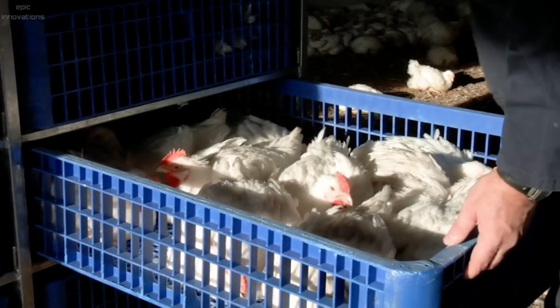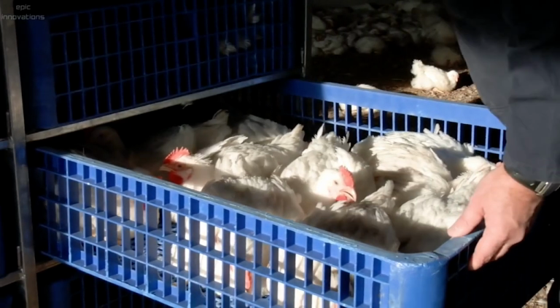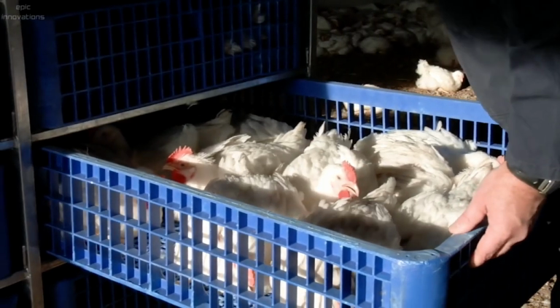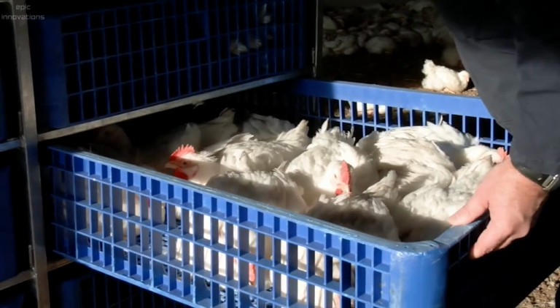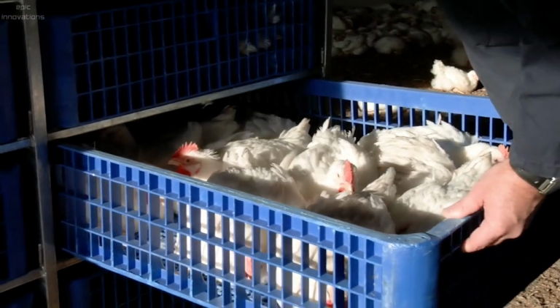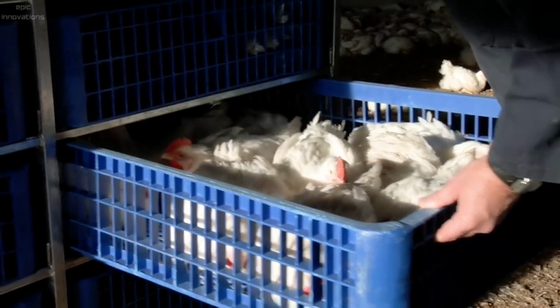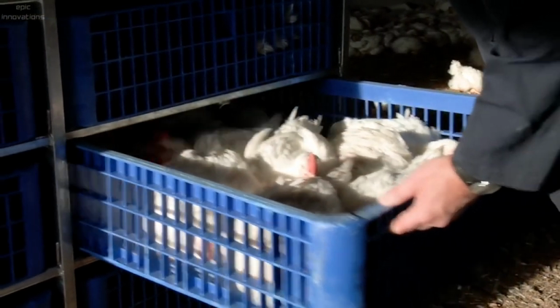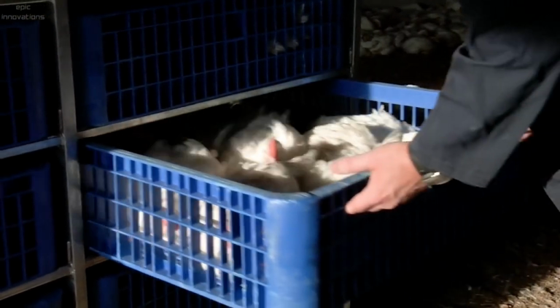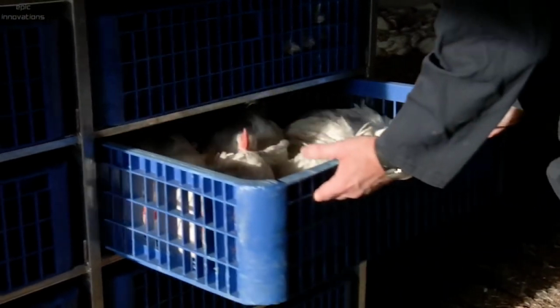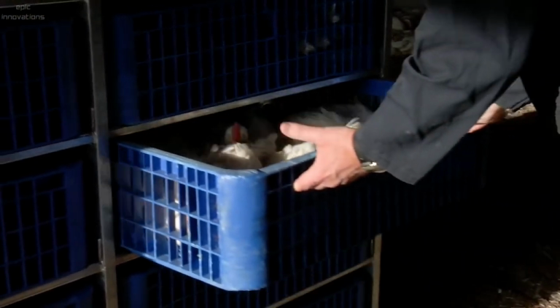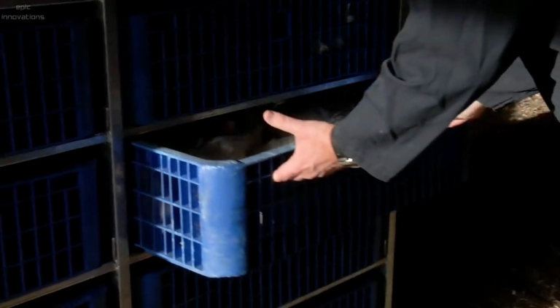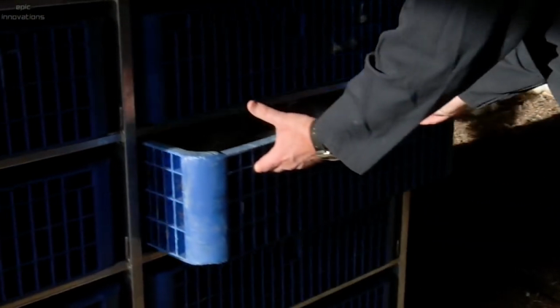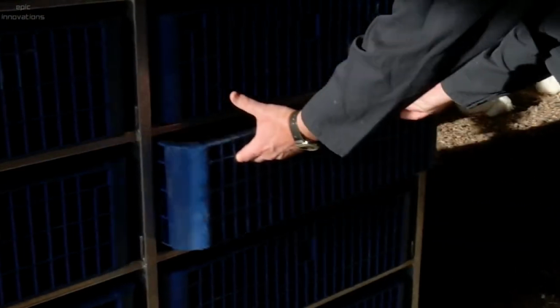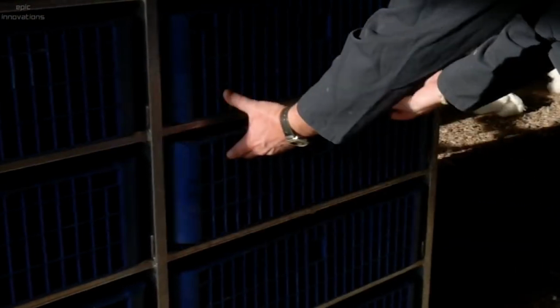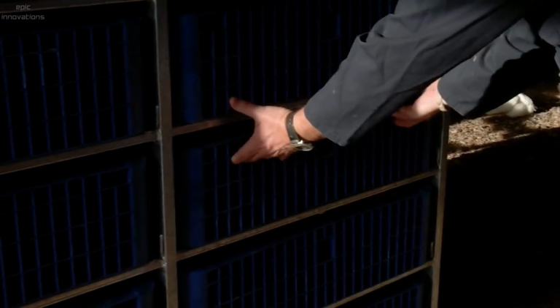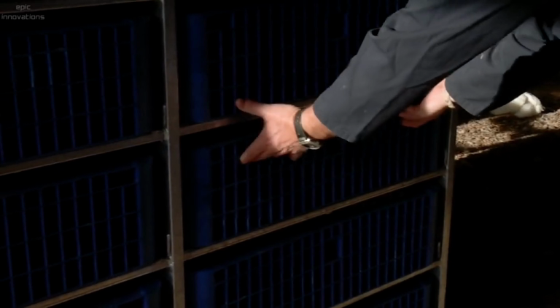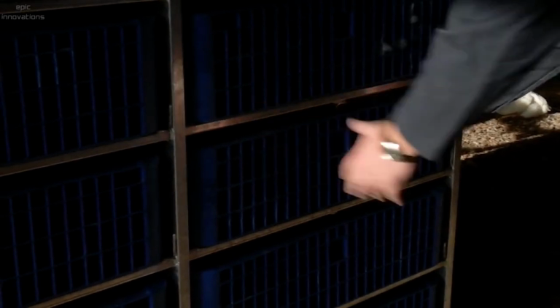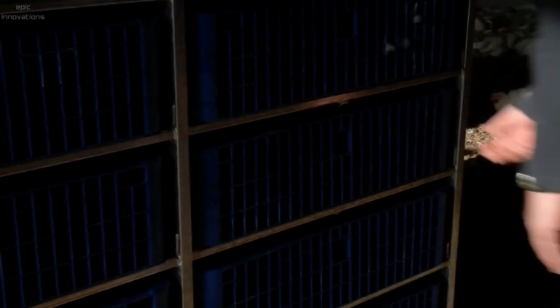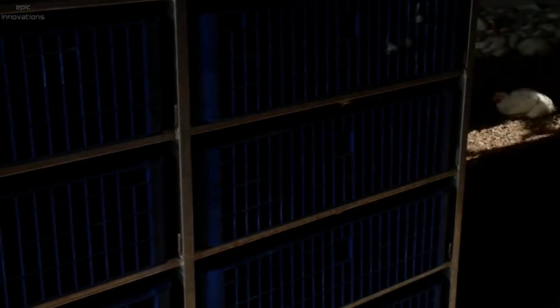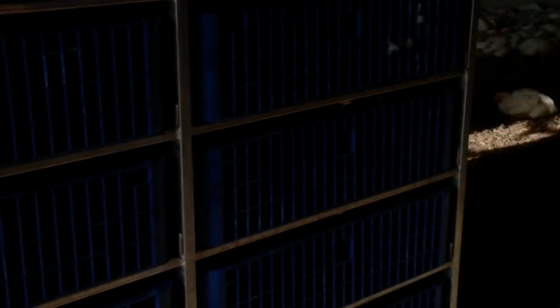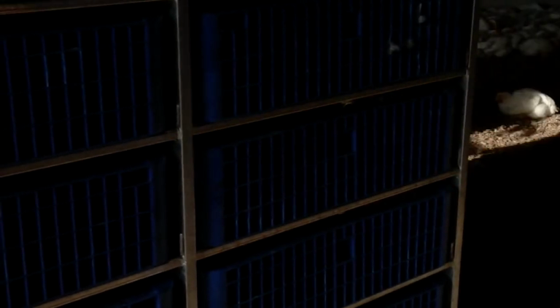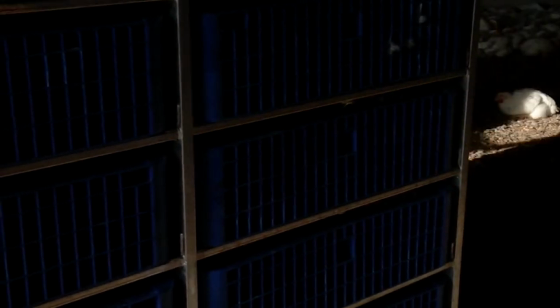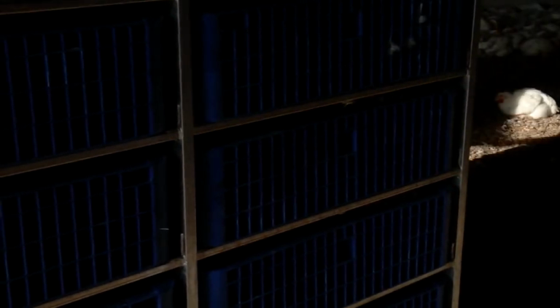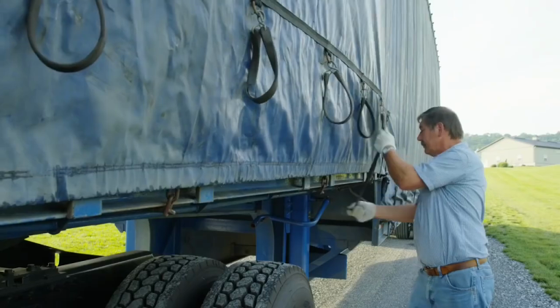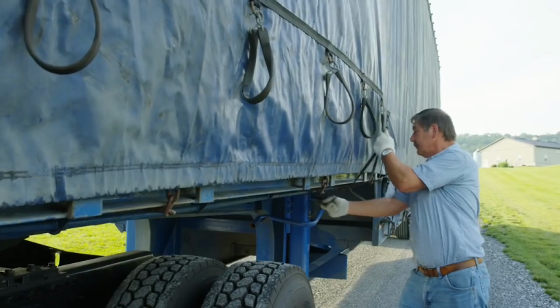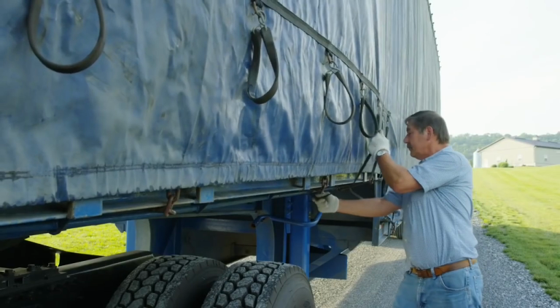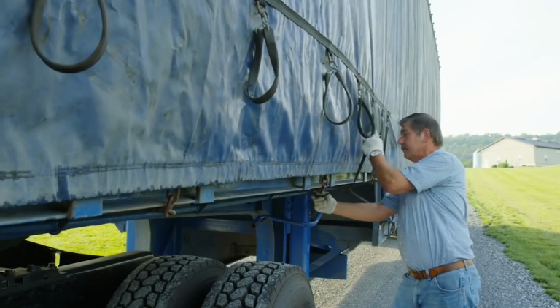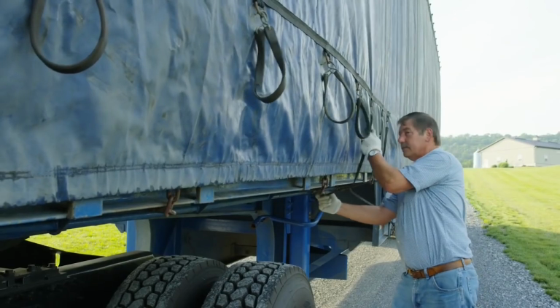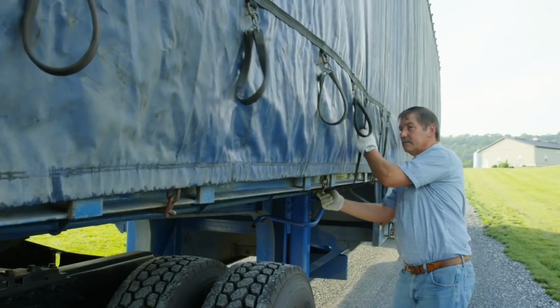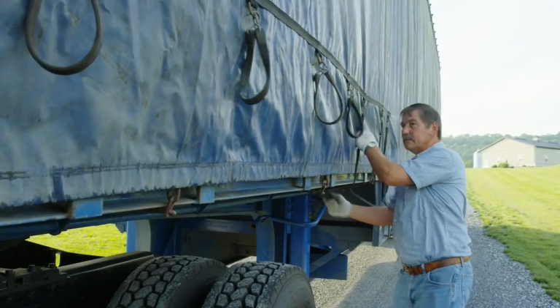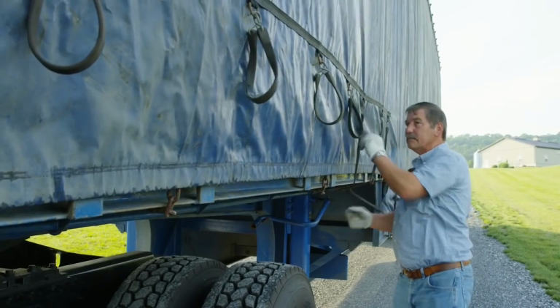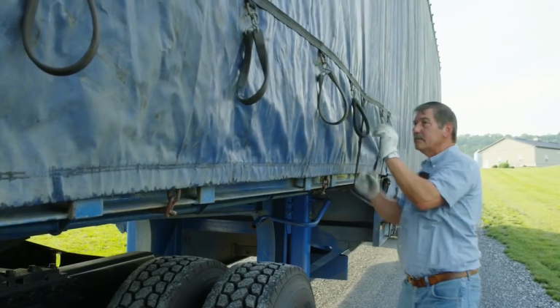Having grown up, these chickens are then taken to the processing unit.